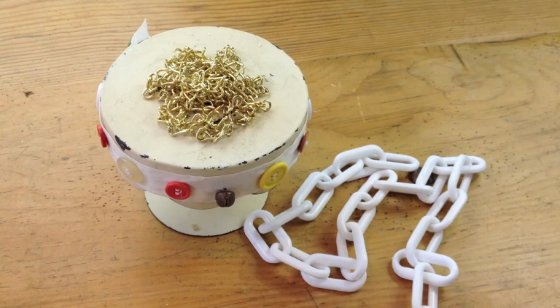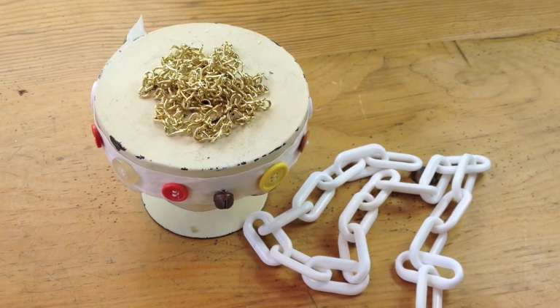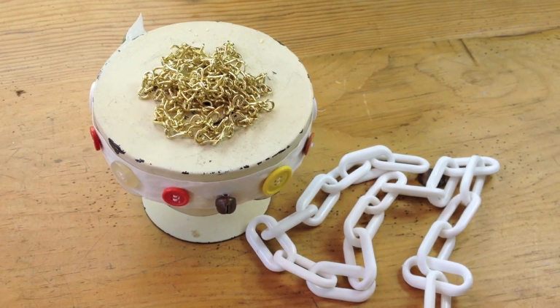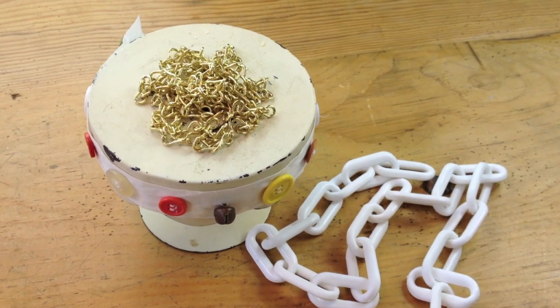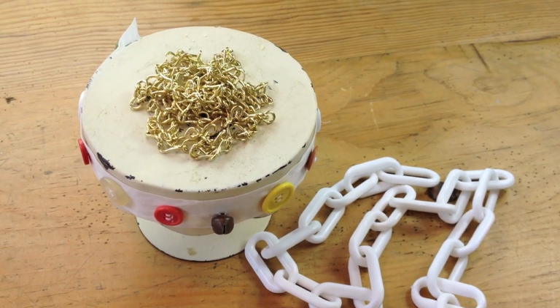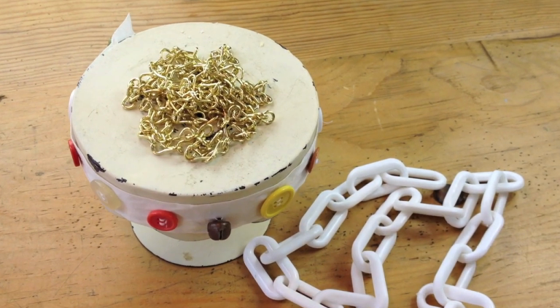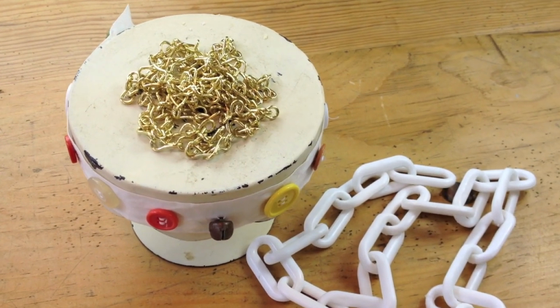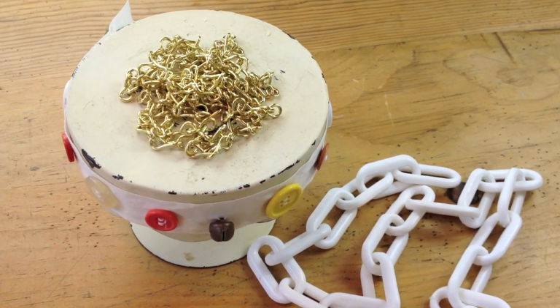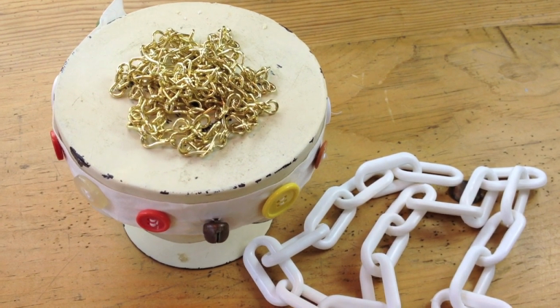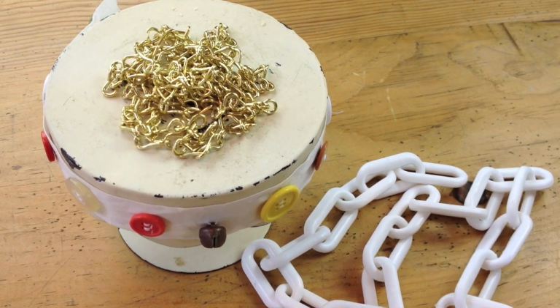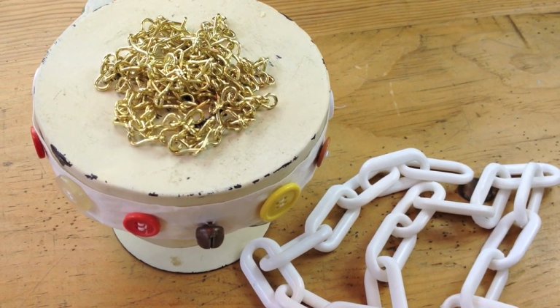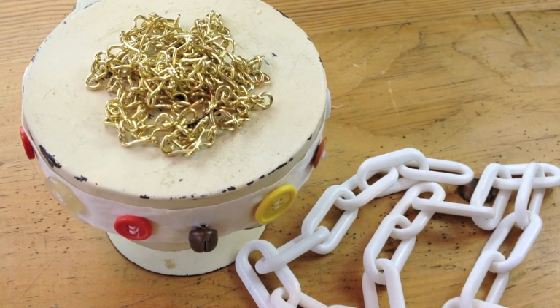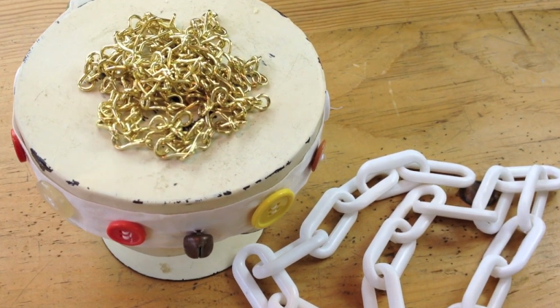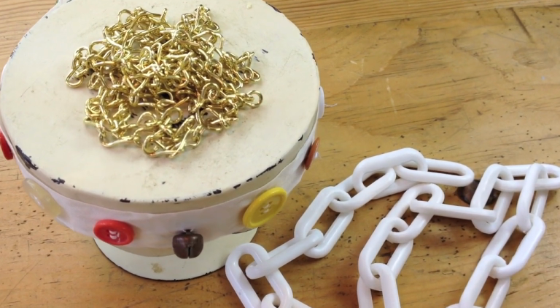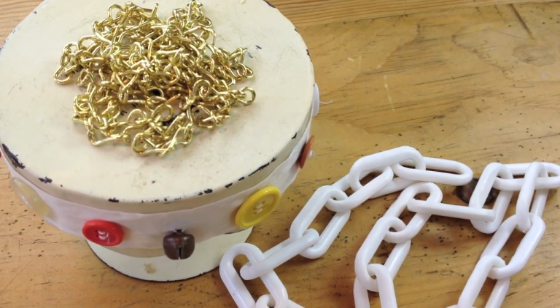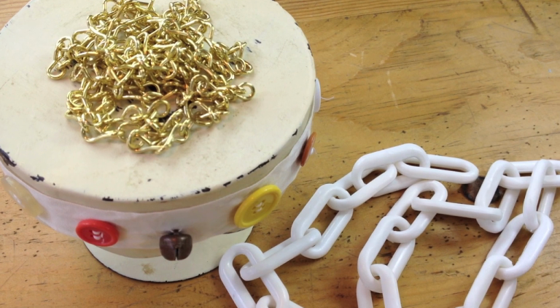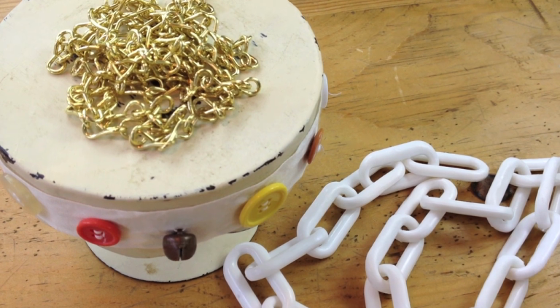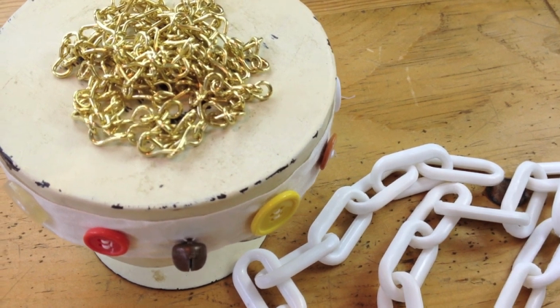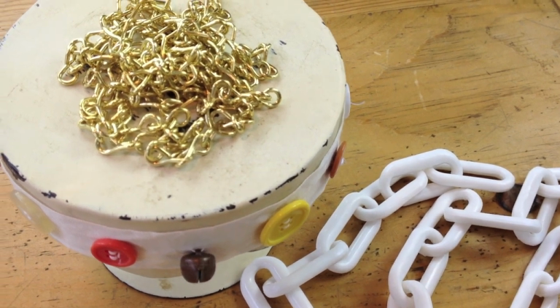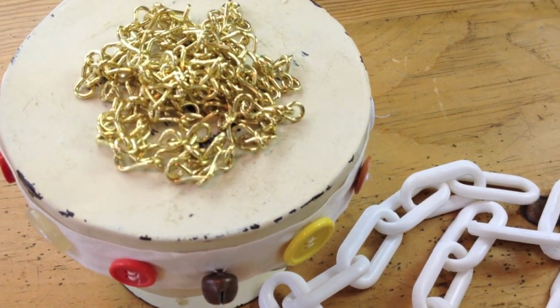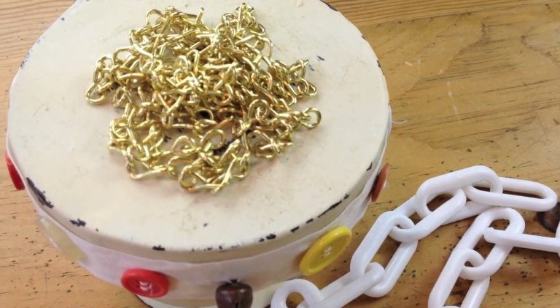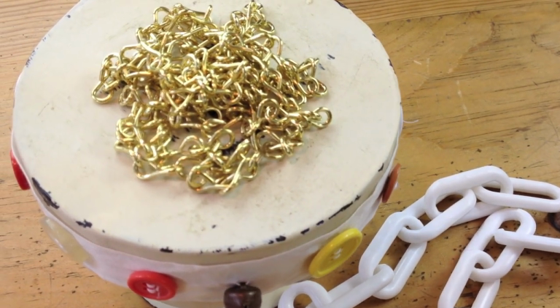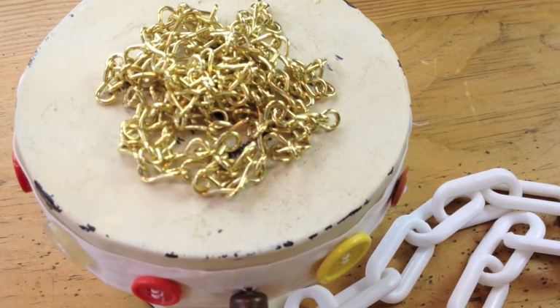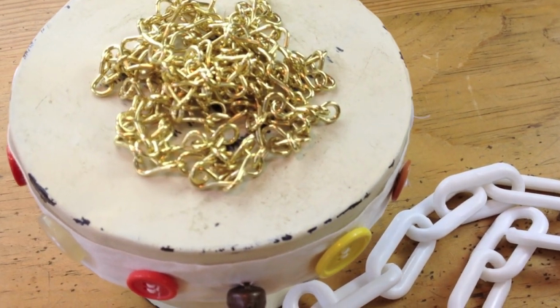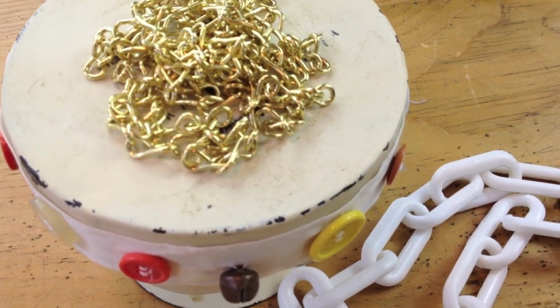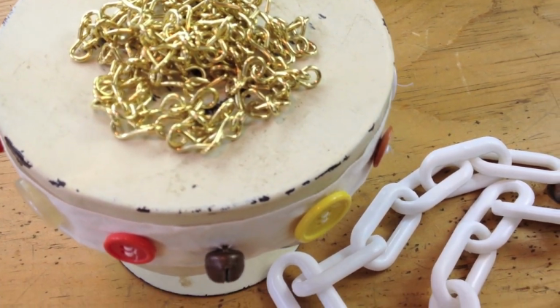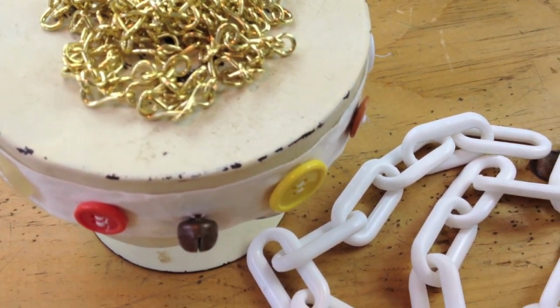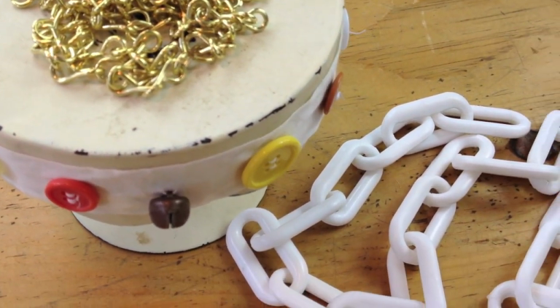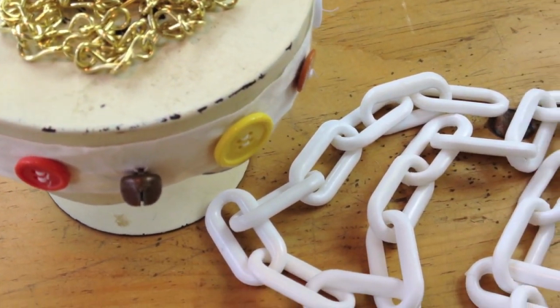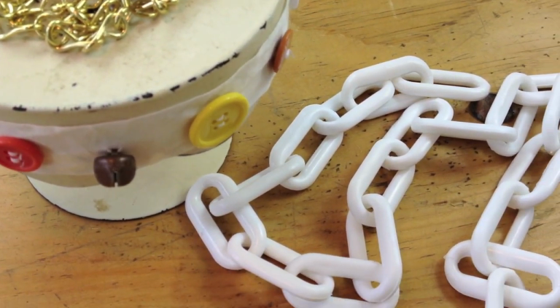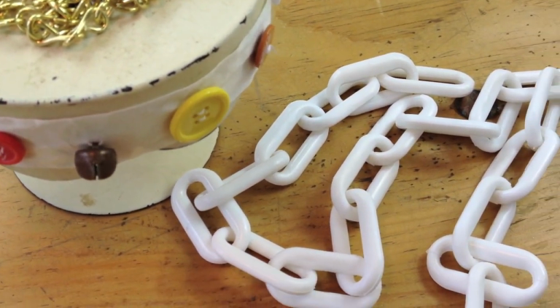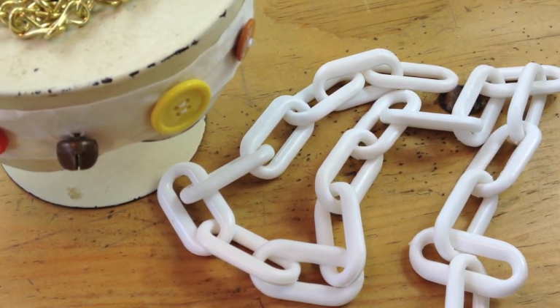What you'll need for this project is a chain from the hardware store. This is a metal chain, and then this one is just a plastic chain.